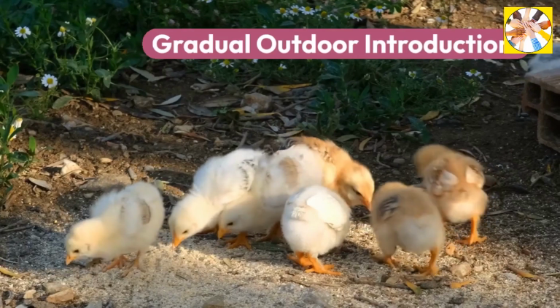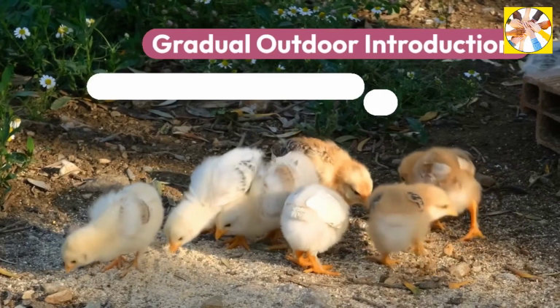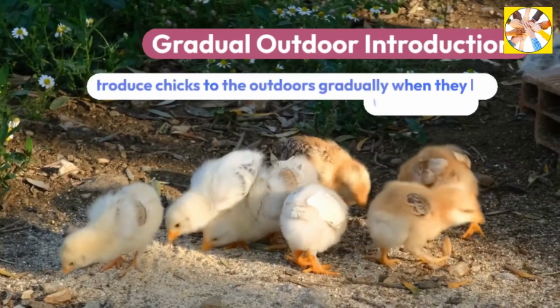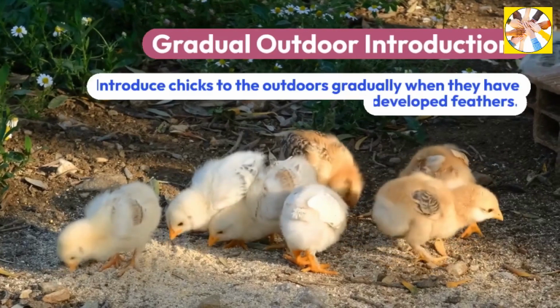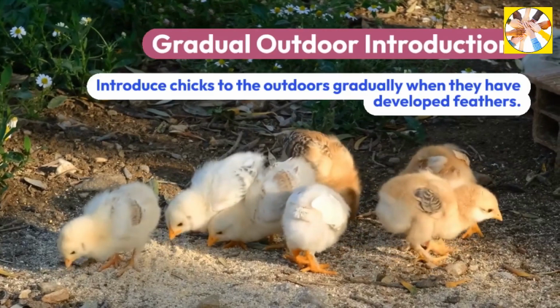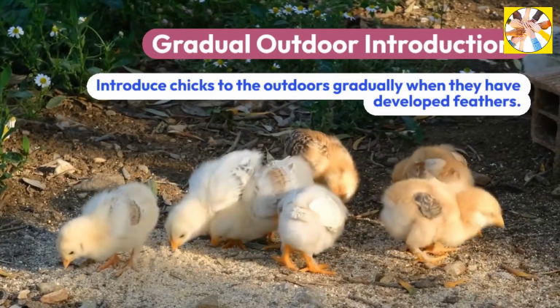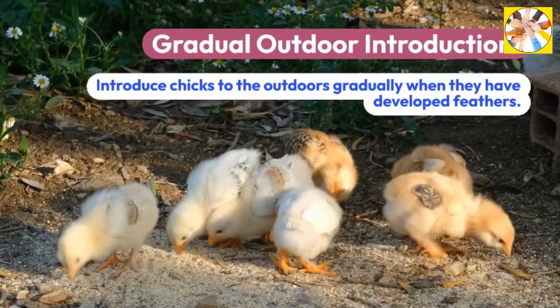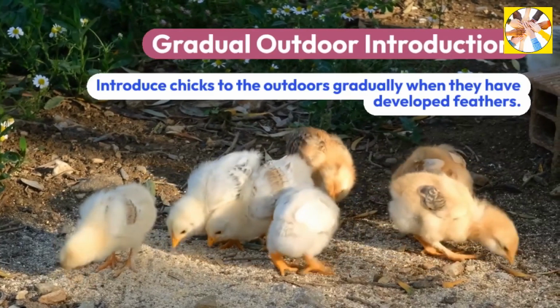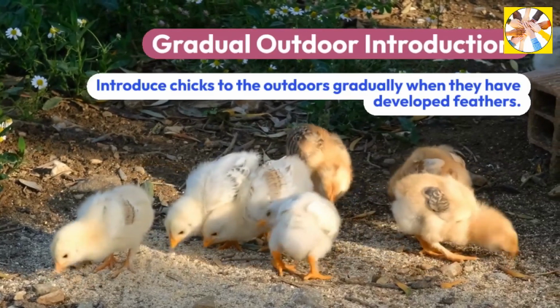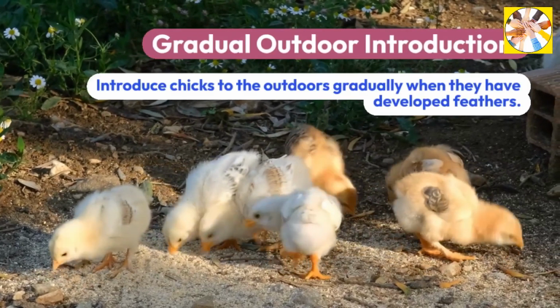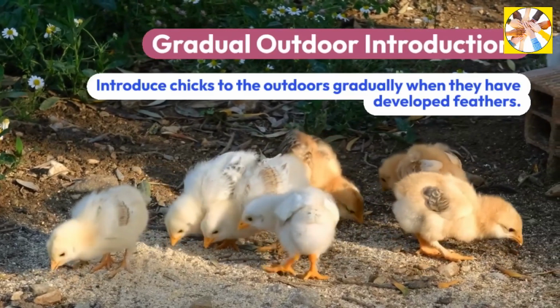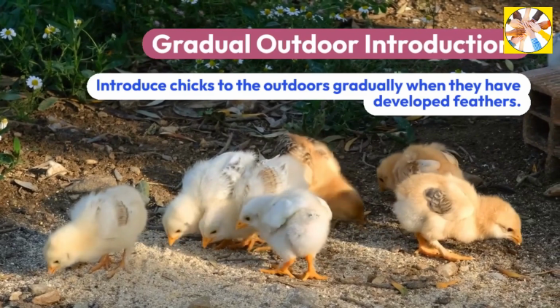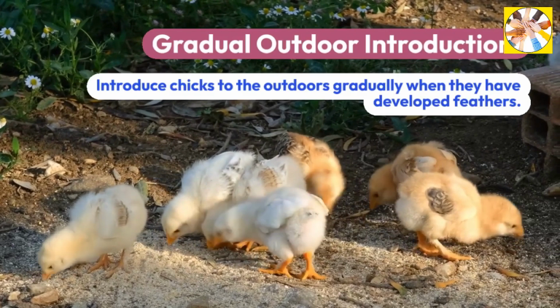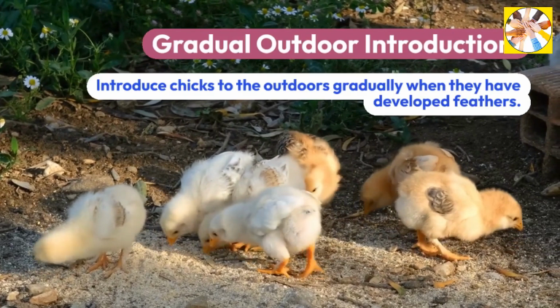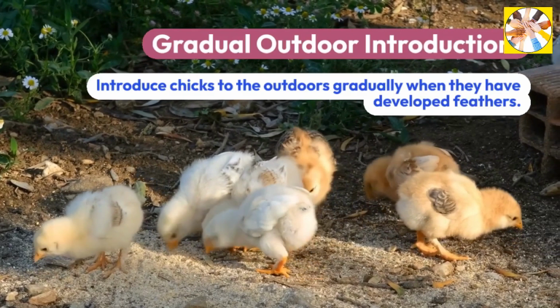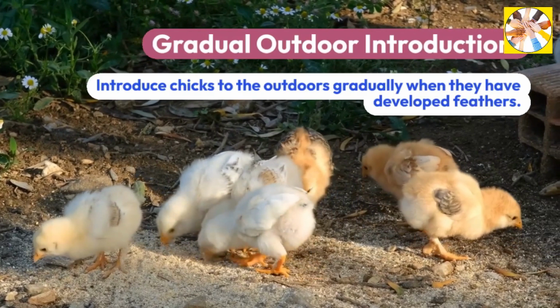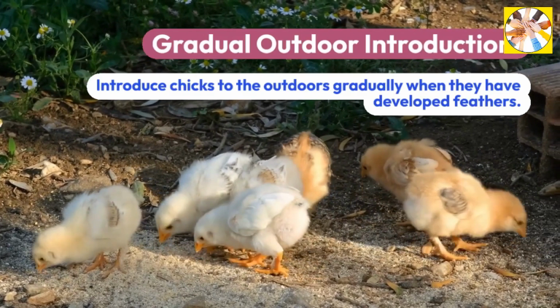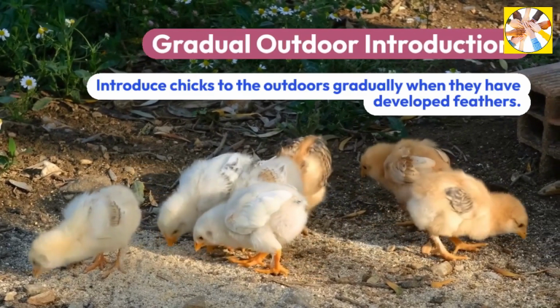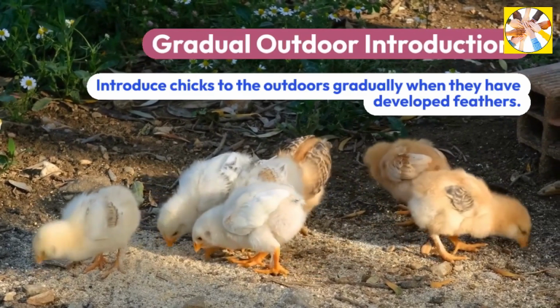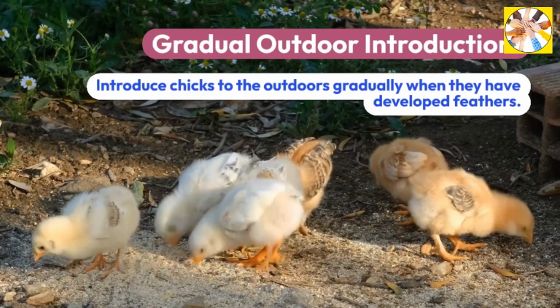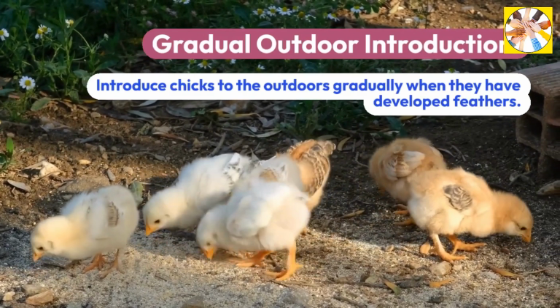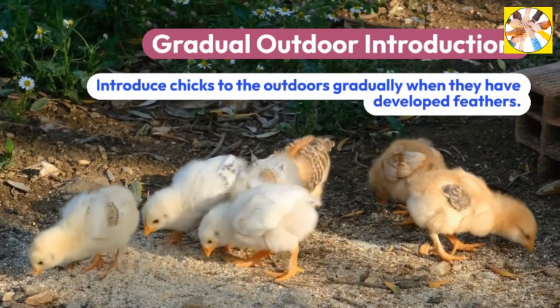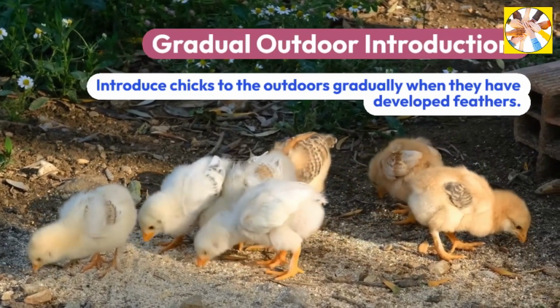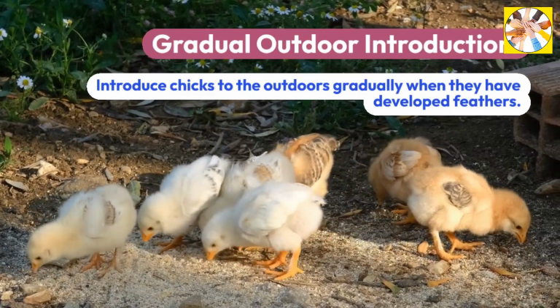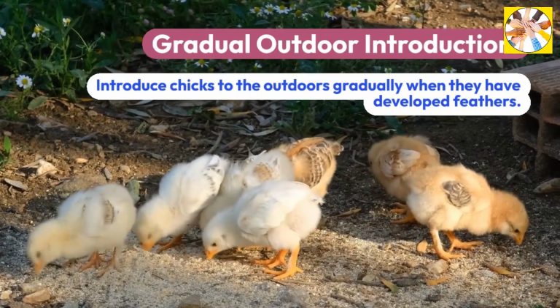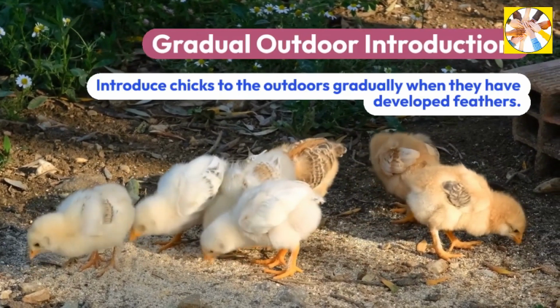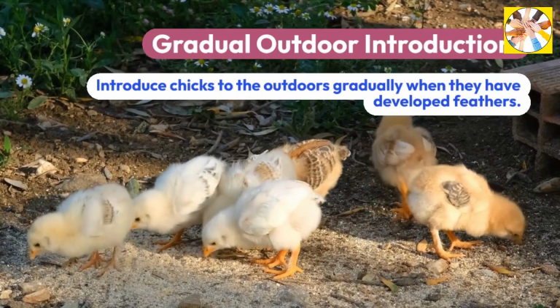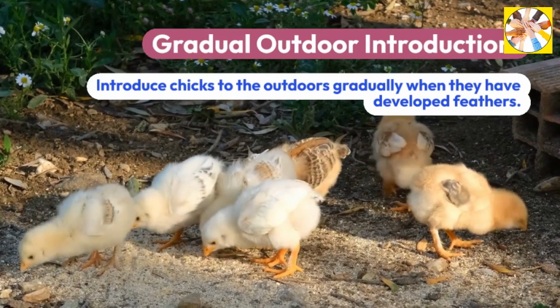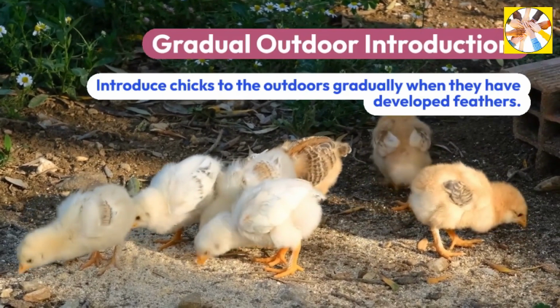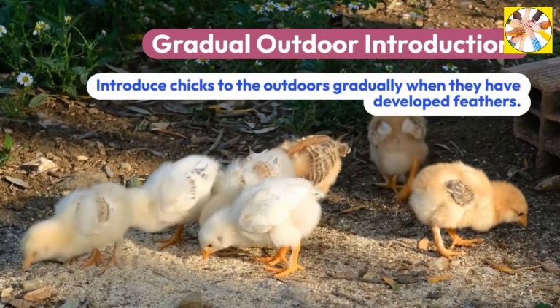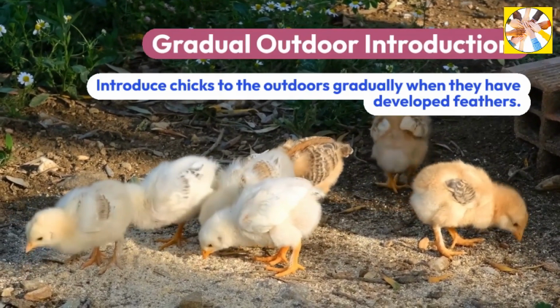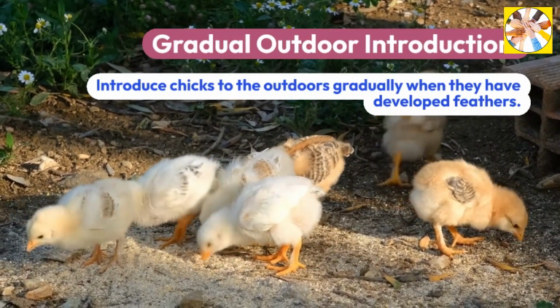Gradual Outdoor Introduction: Introduce chicks to the outdoors gradually when they have developed feathers.